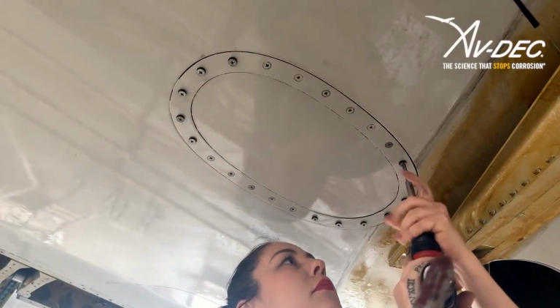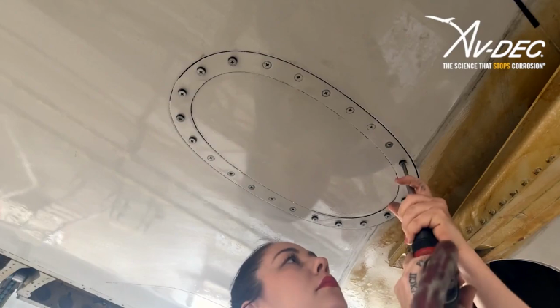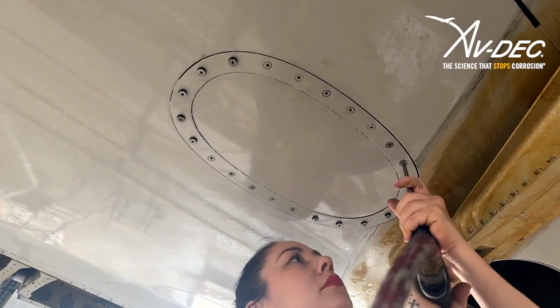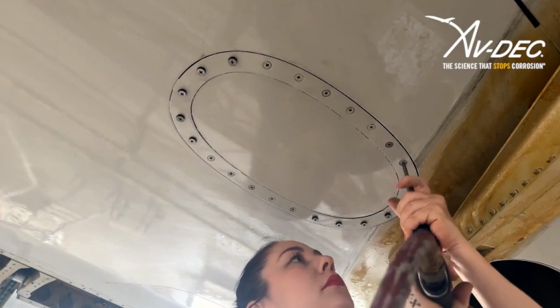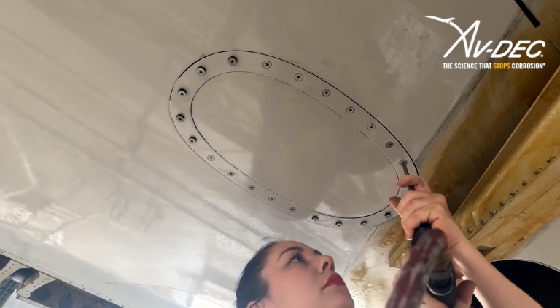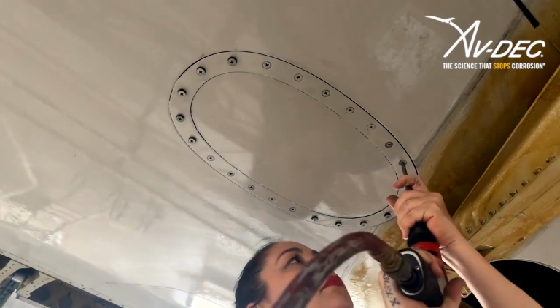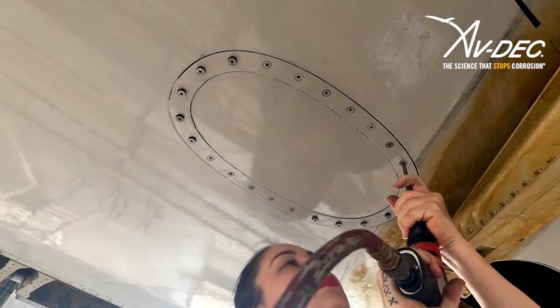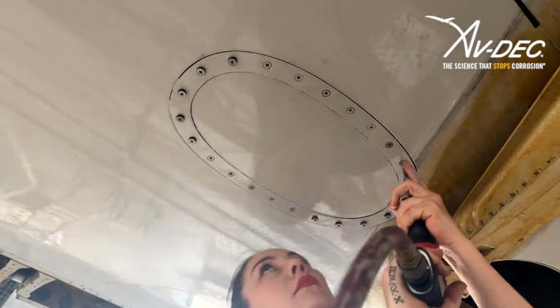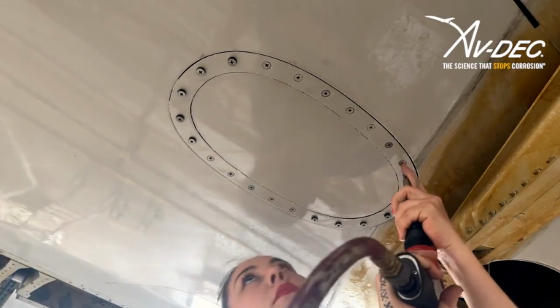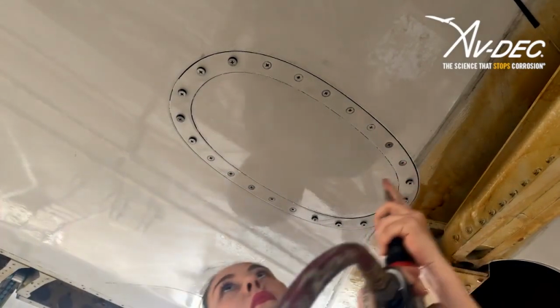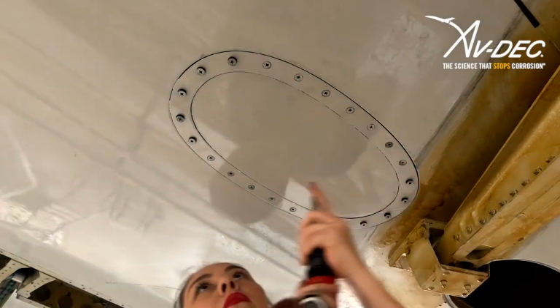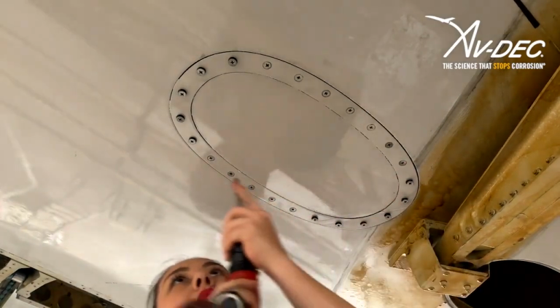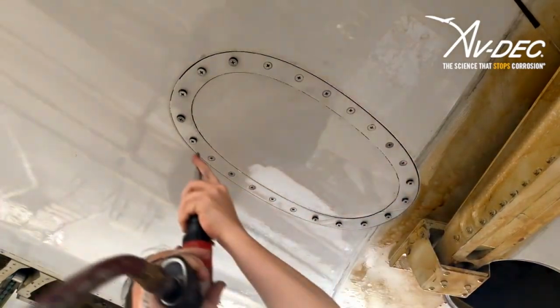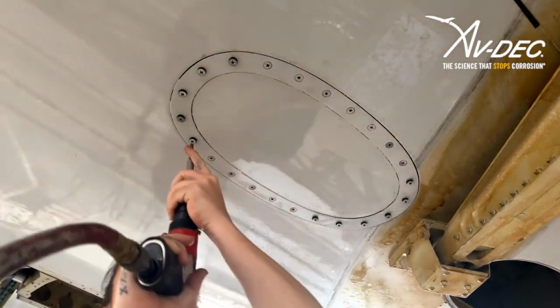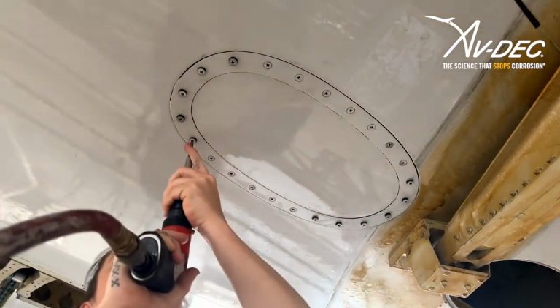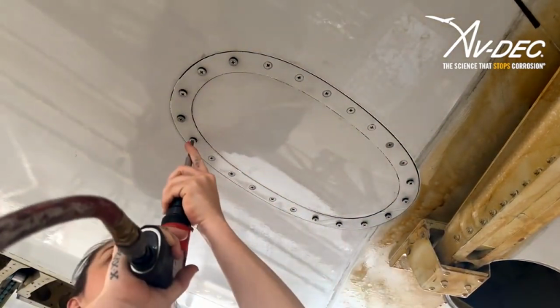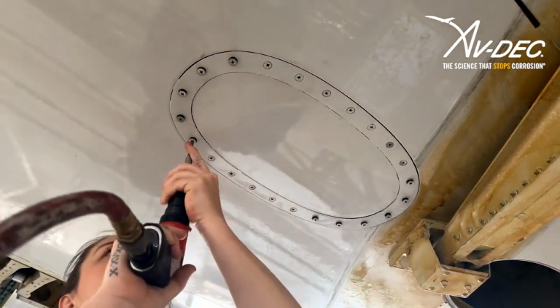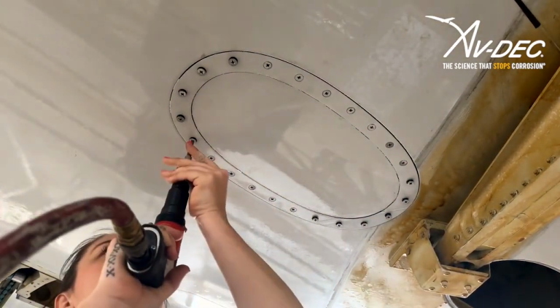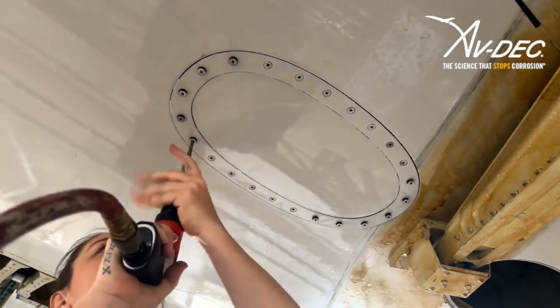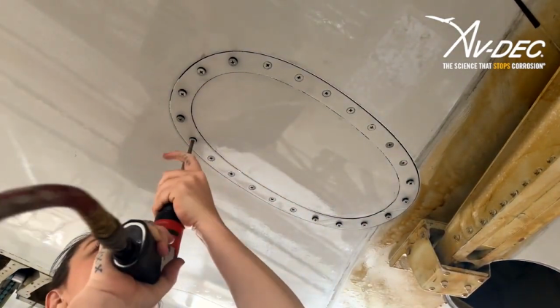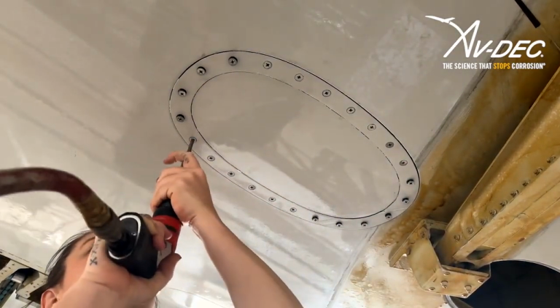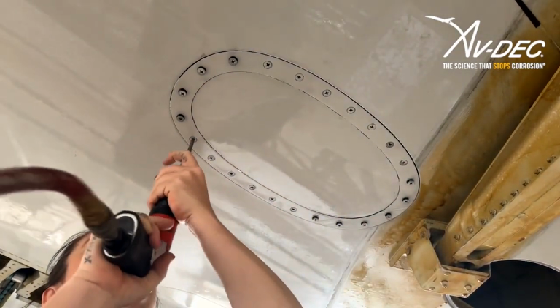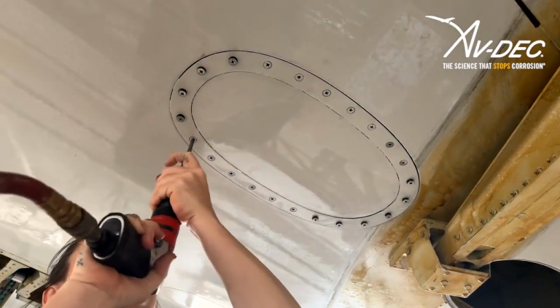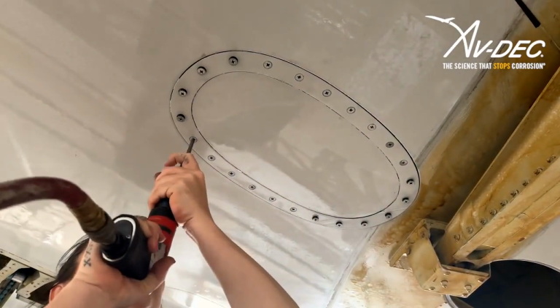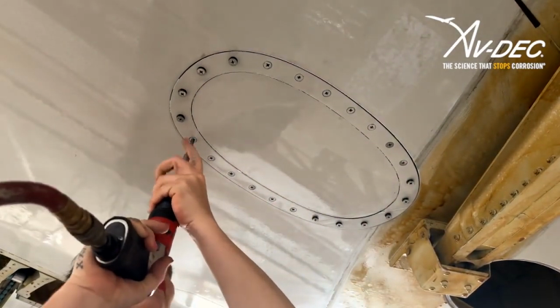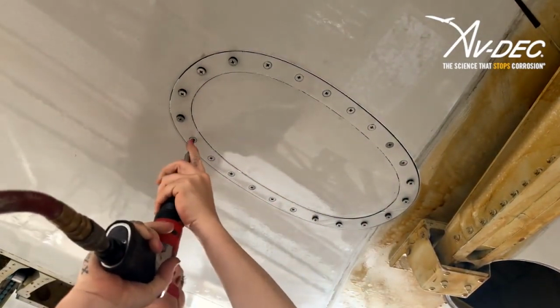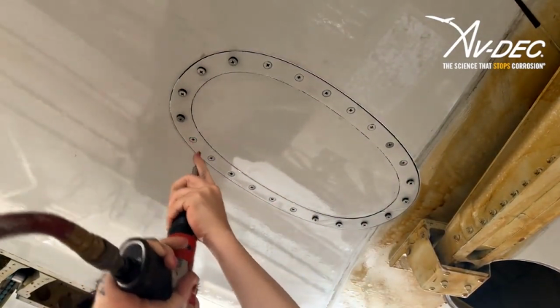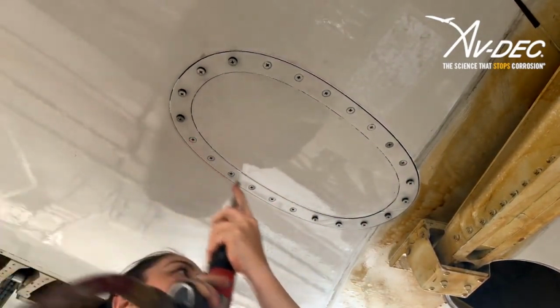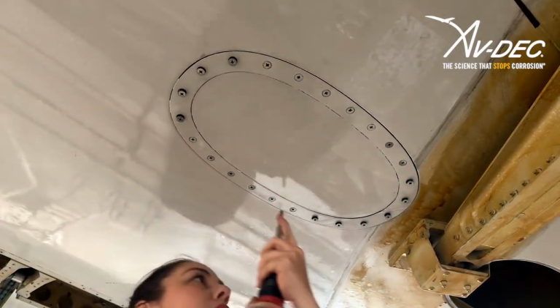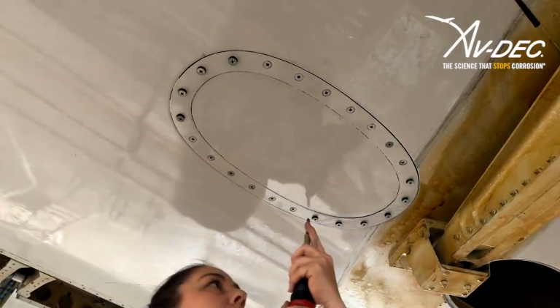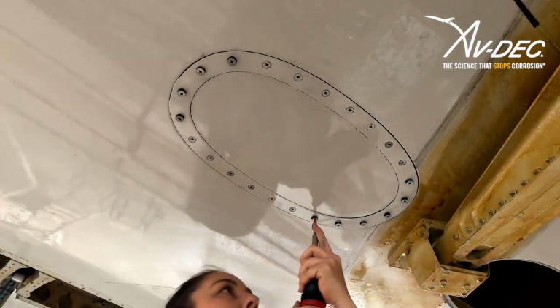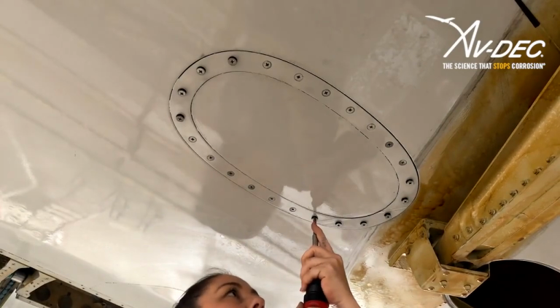Torque bolts with properly calibrated tooling using procedures called out in the maintenance manual.